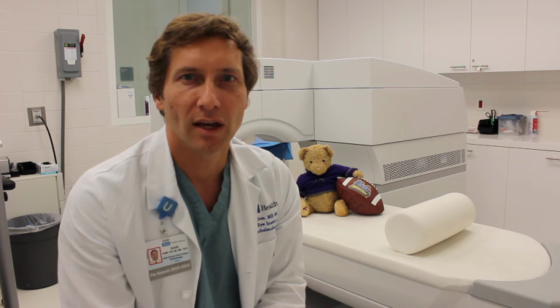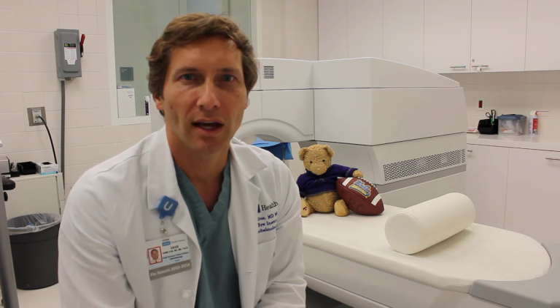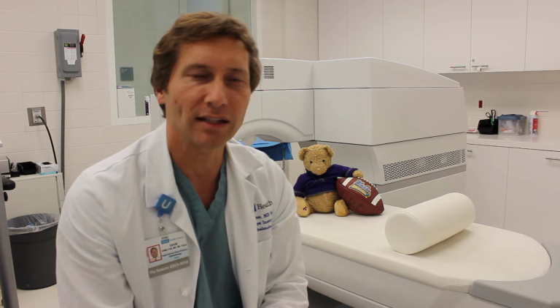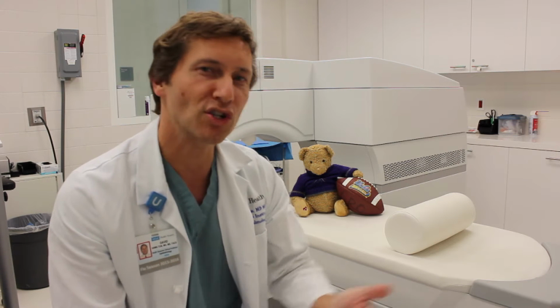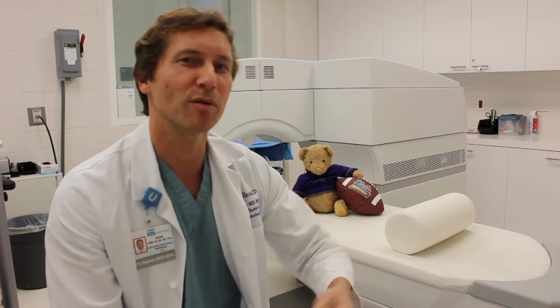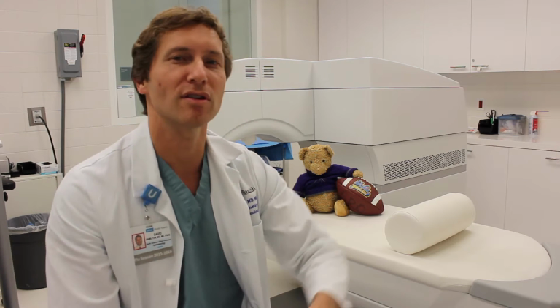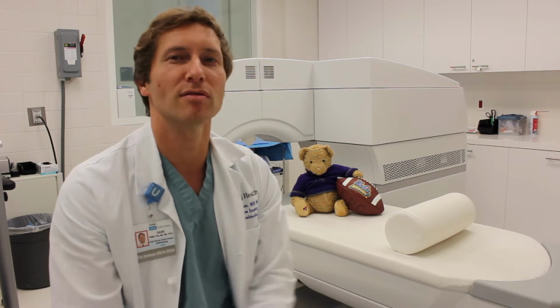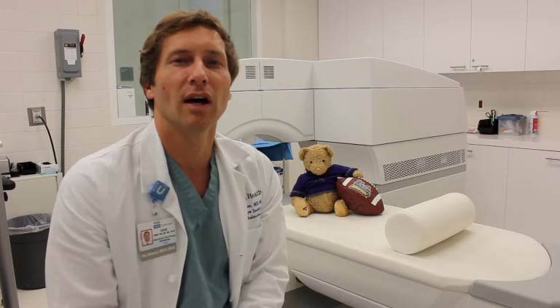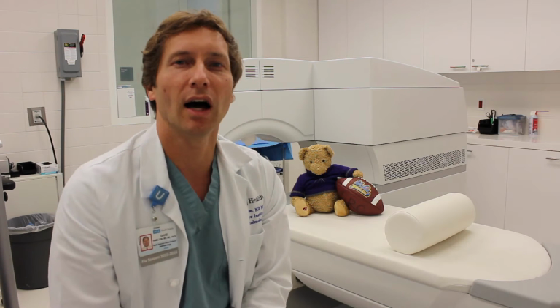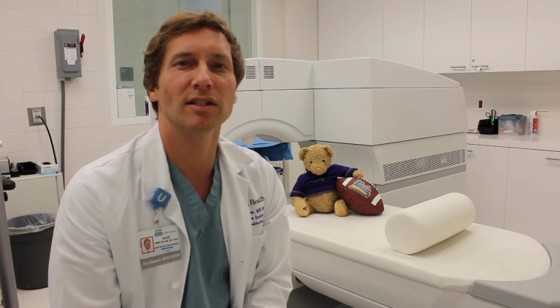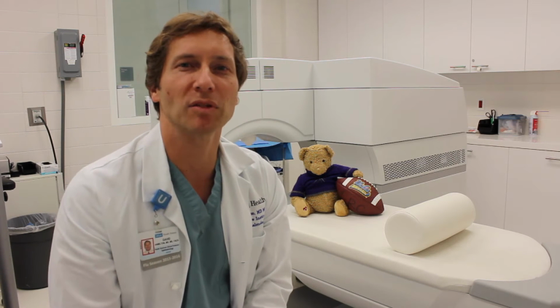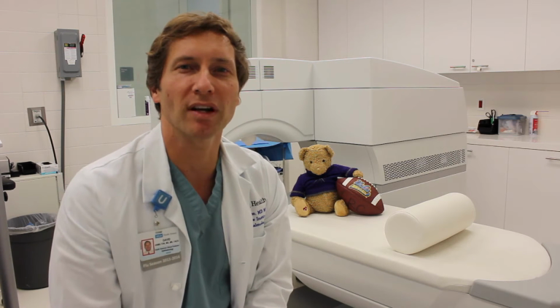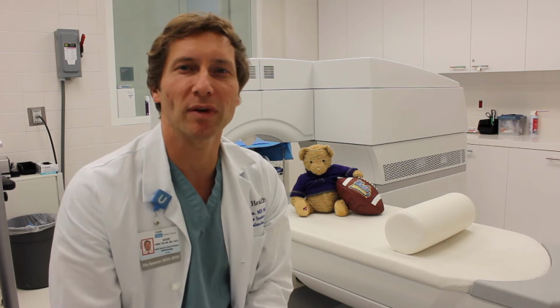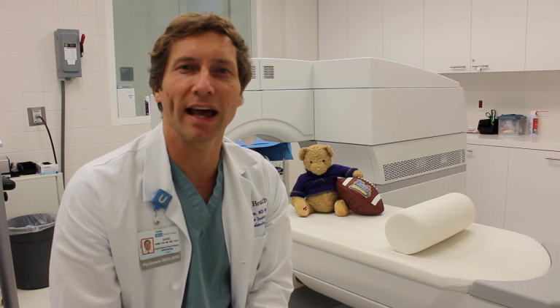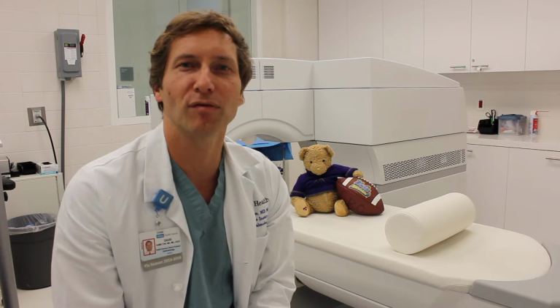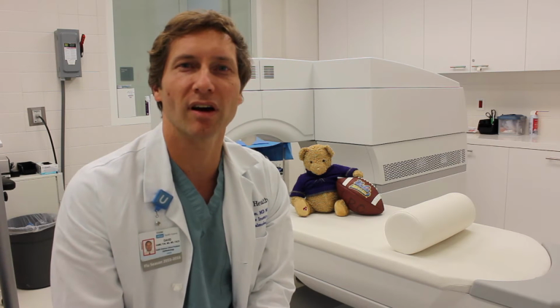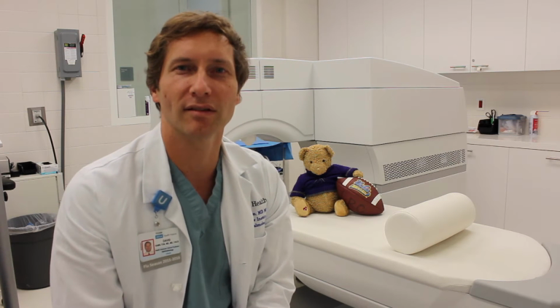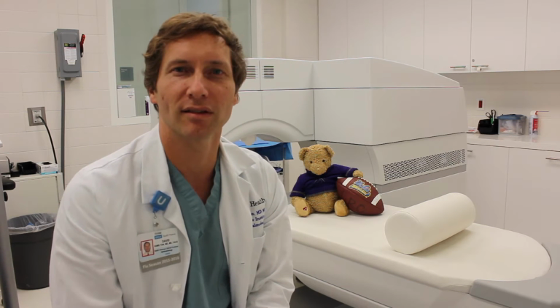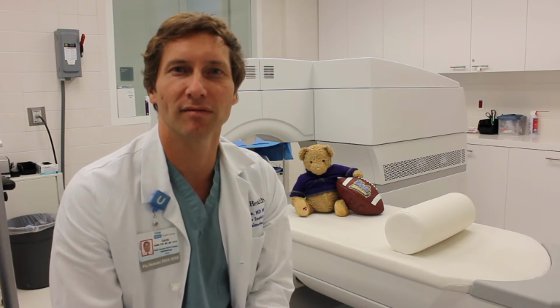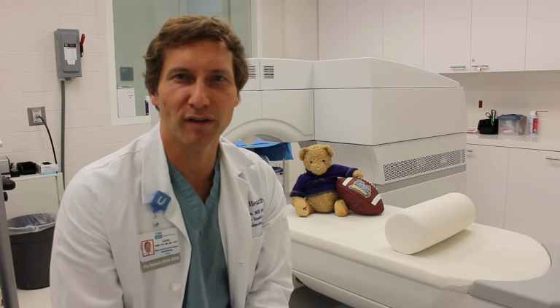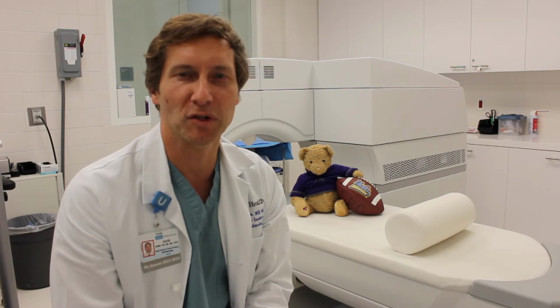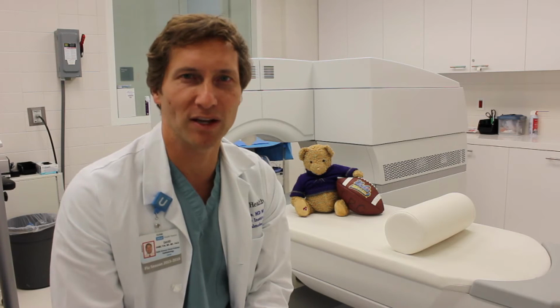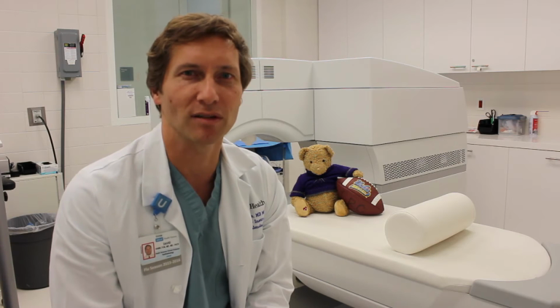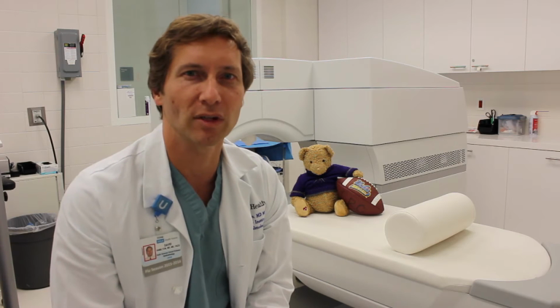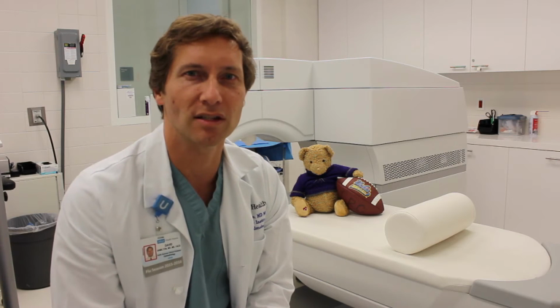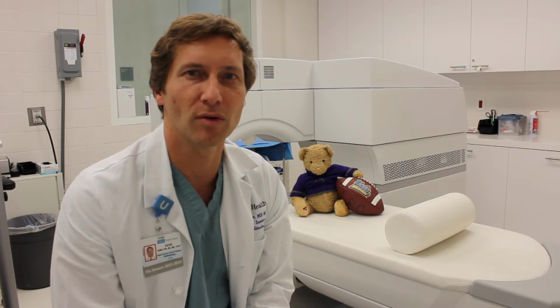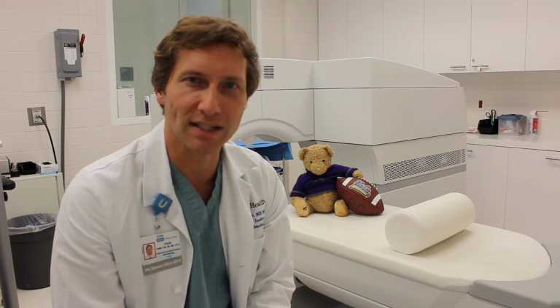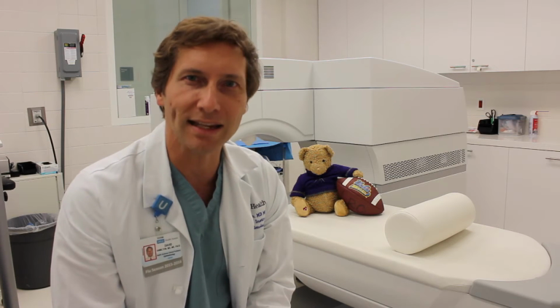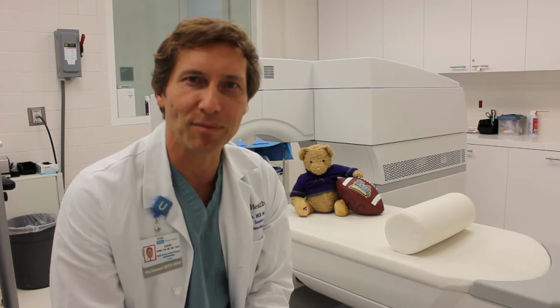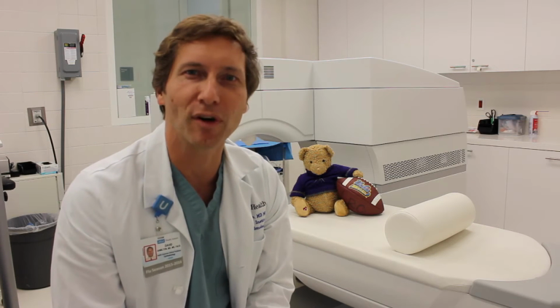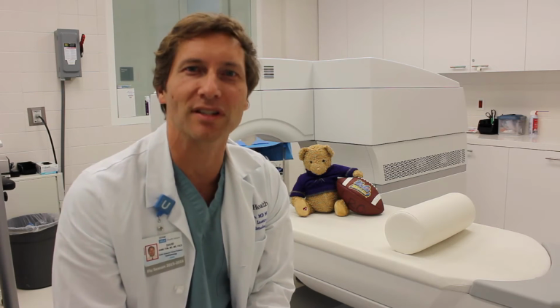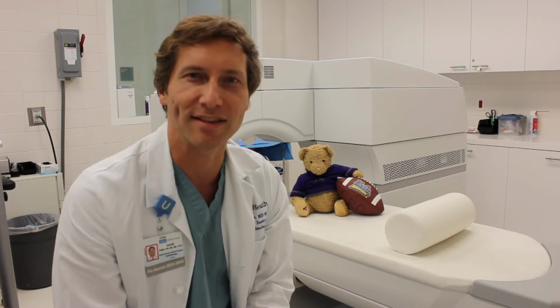I'd like to share with you some experience we have with our very first patient with this new extended depth of focus lens.